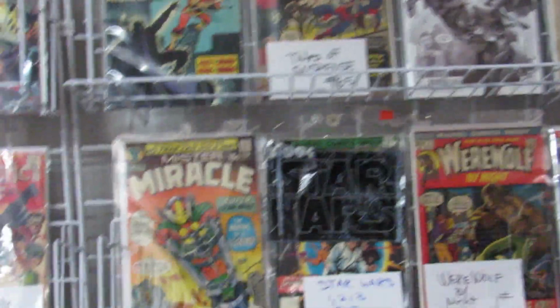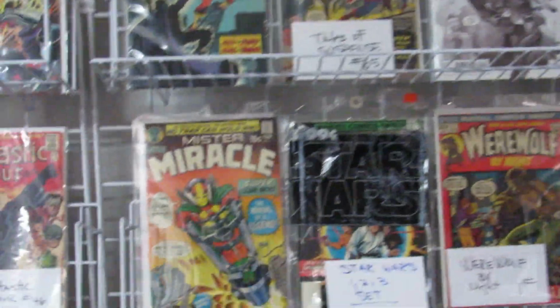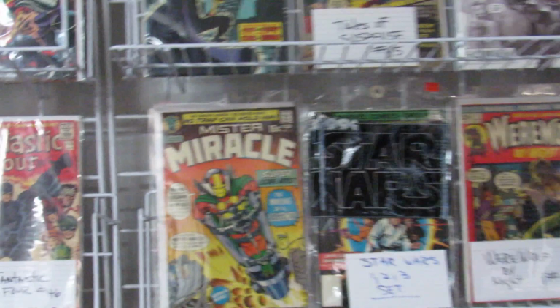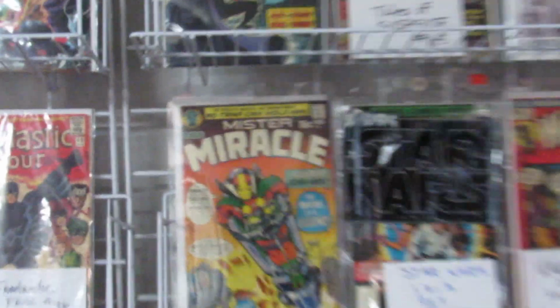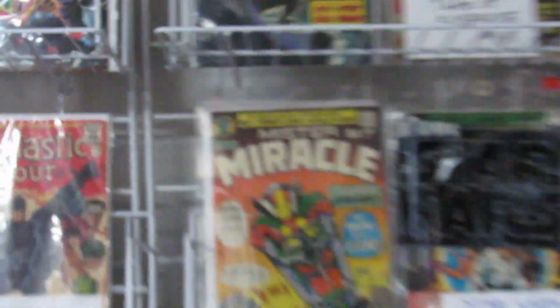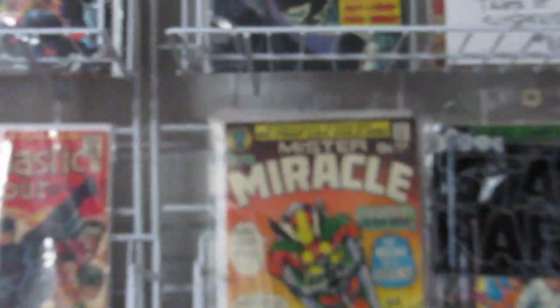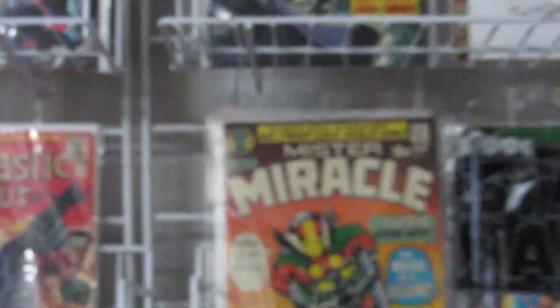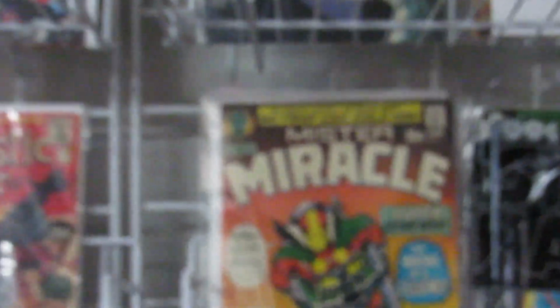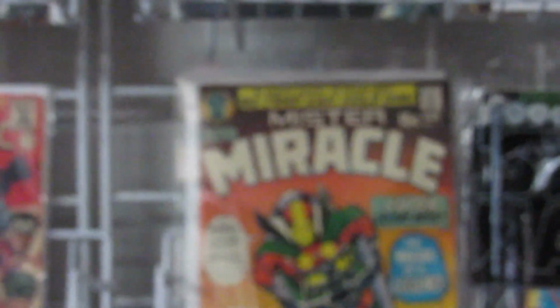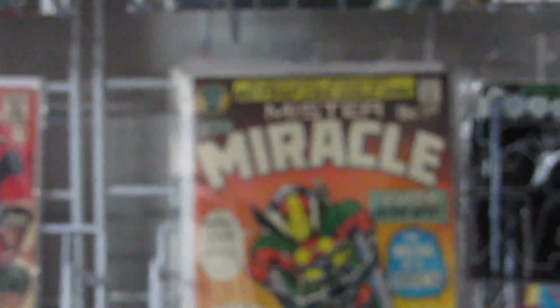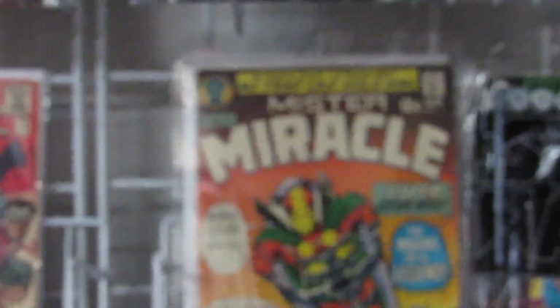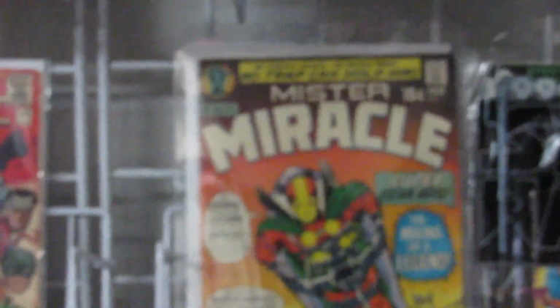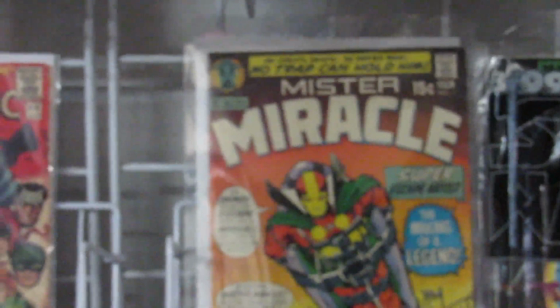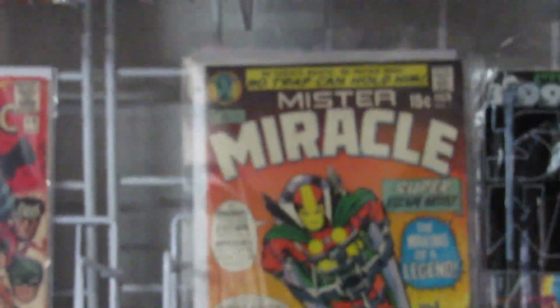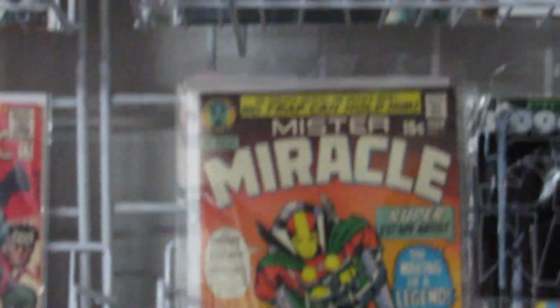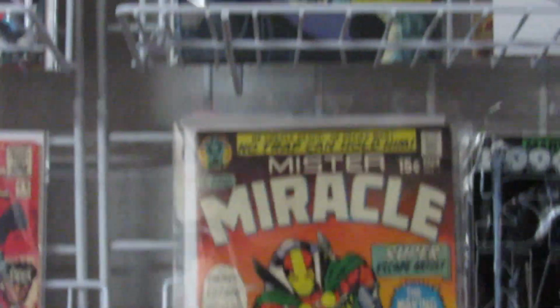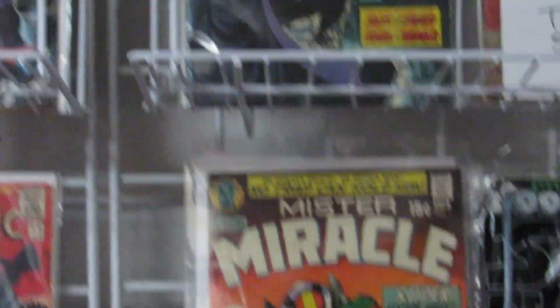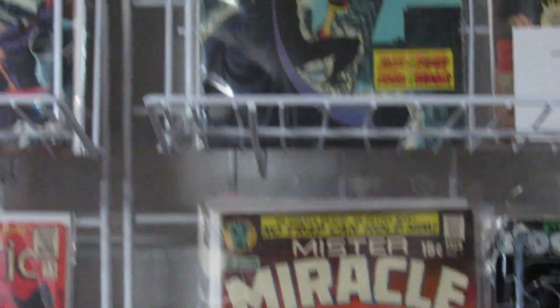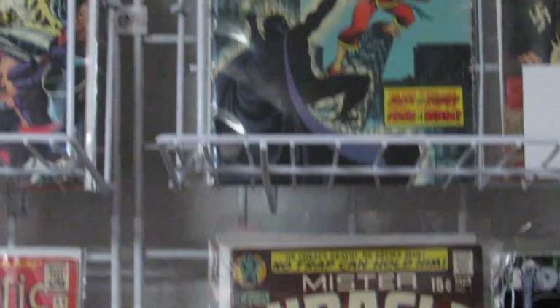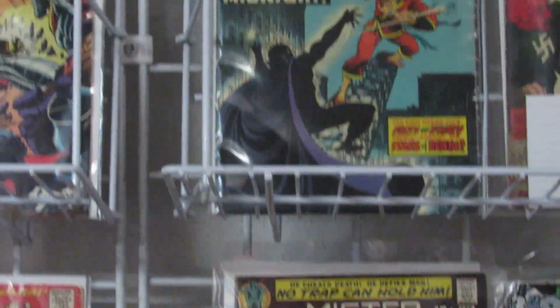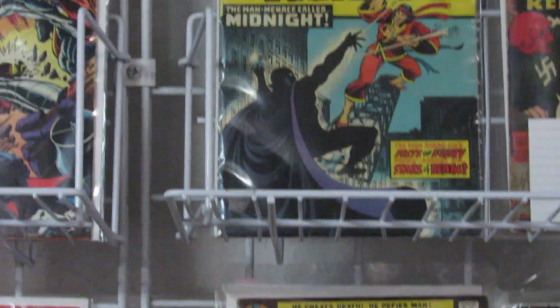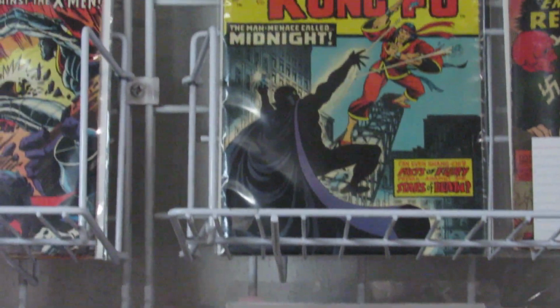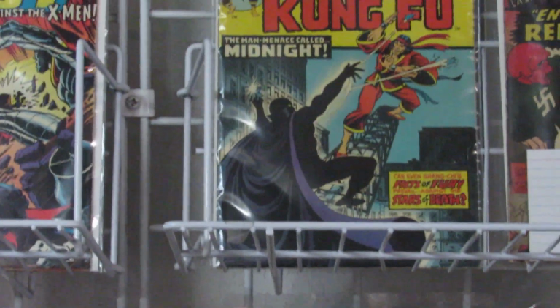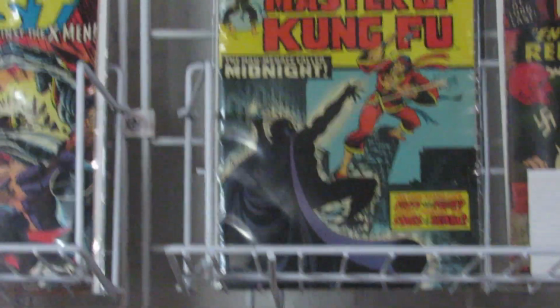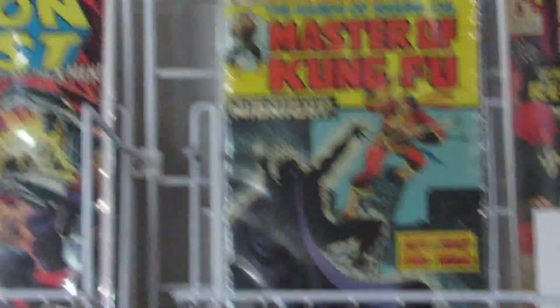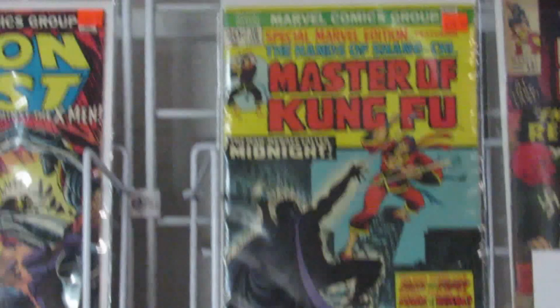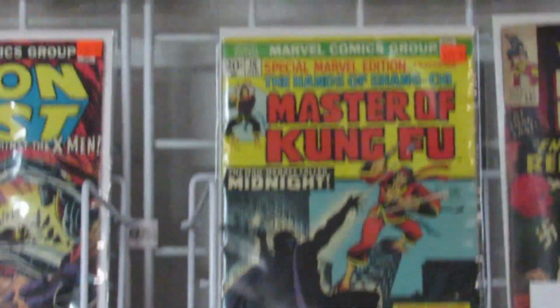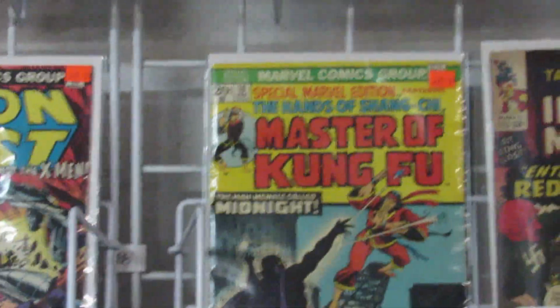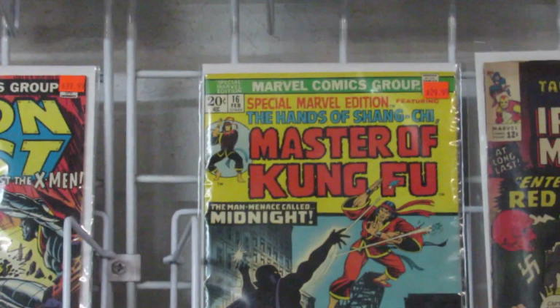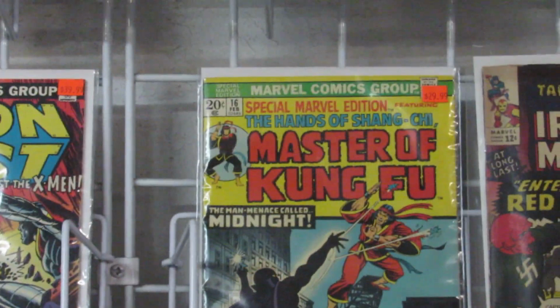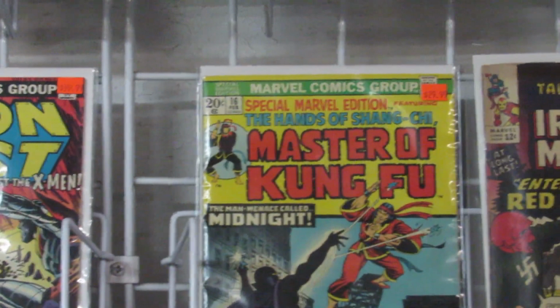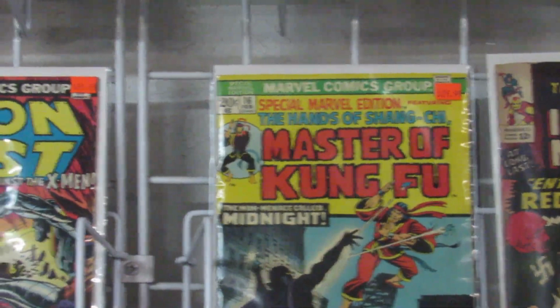Mr. Miracle number 1. Kung Fu Master number 16.